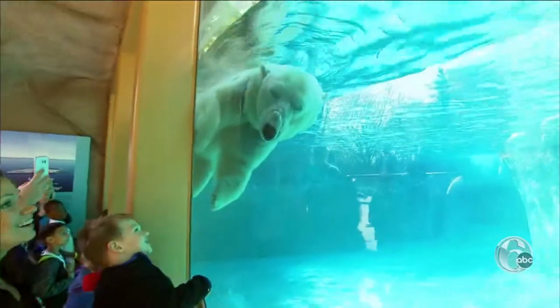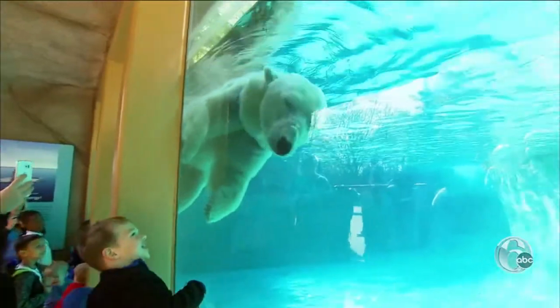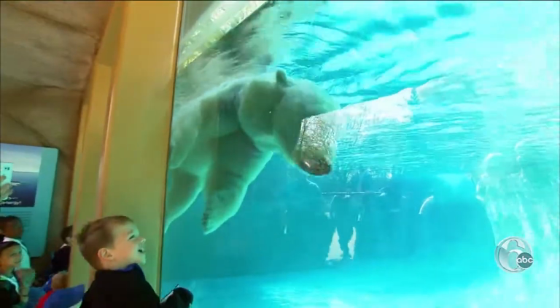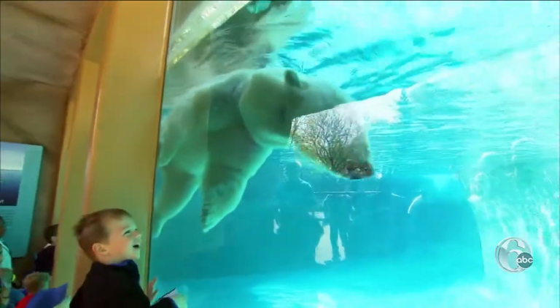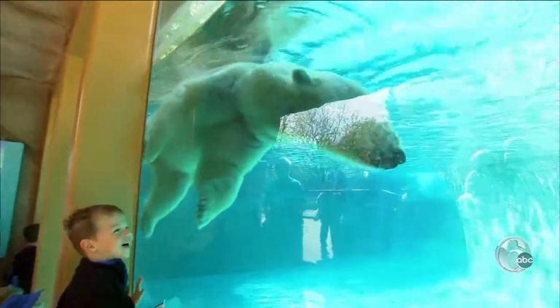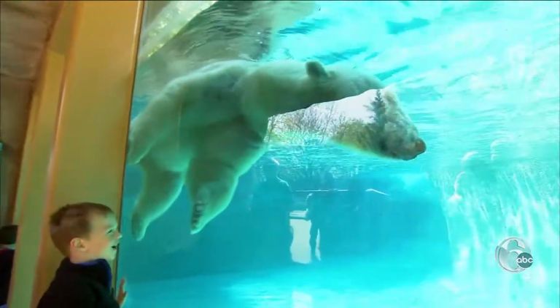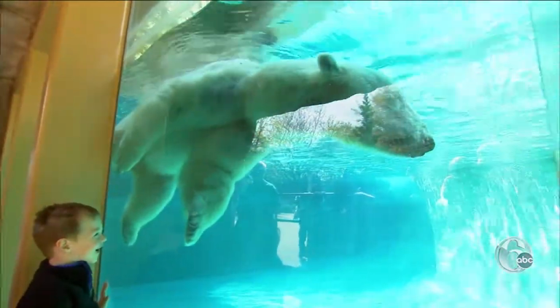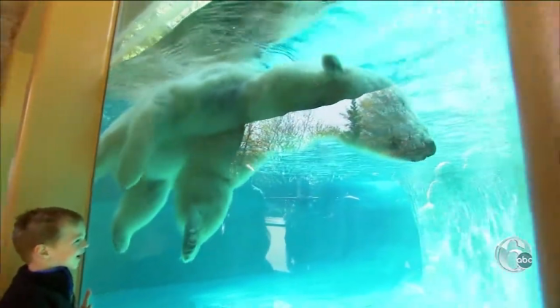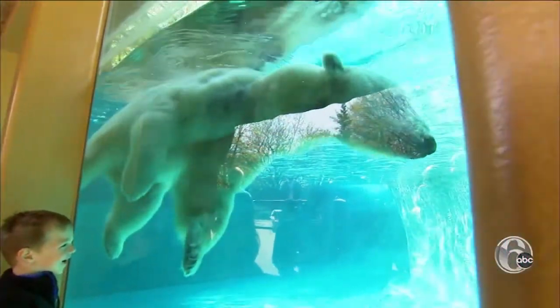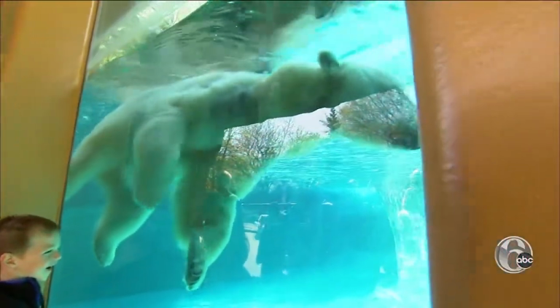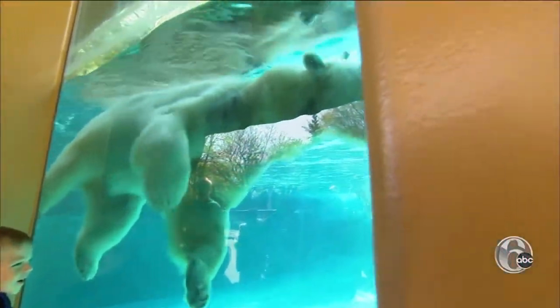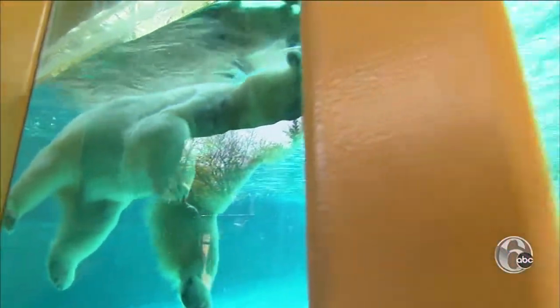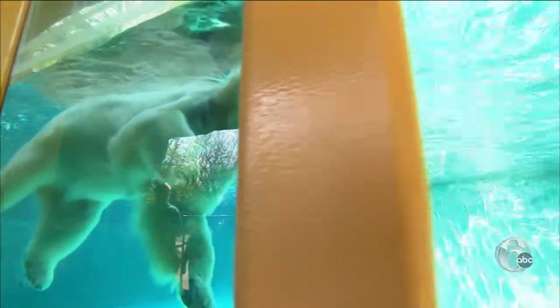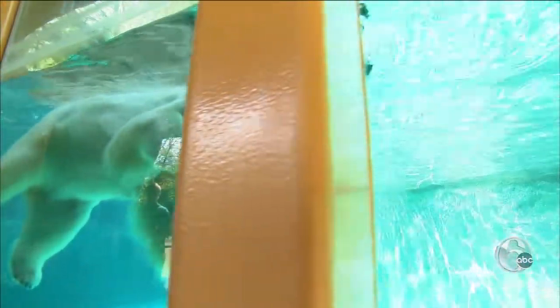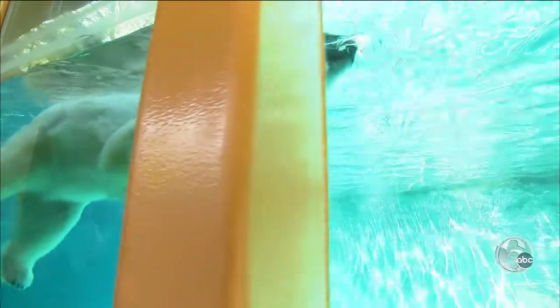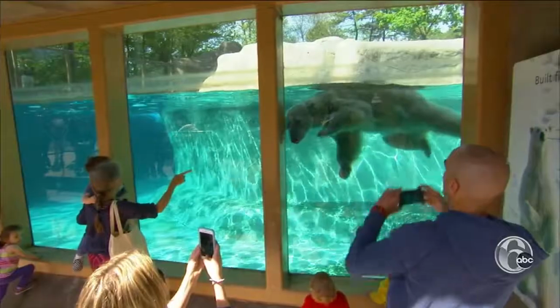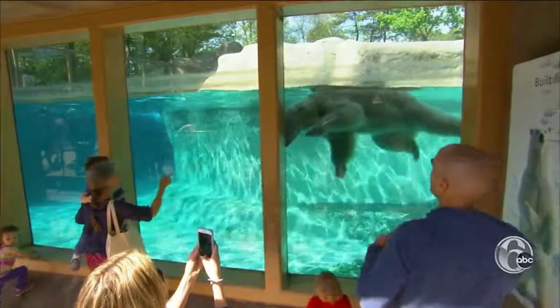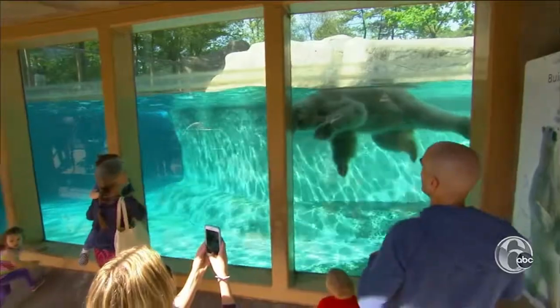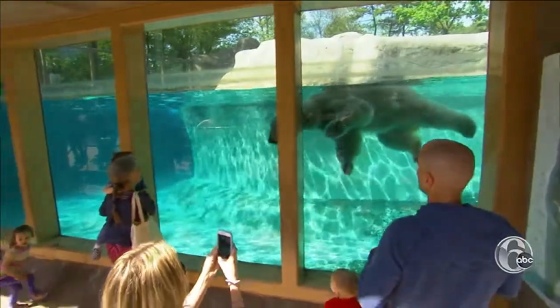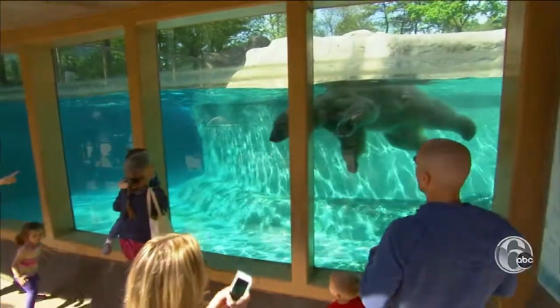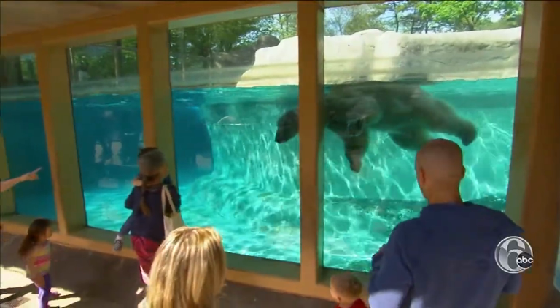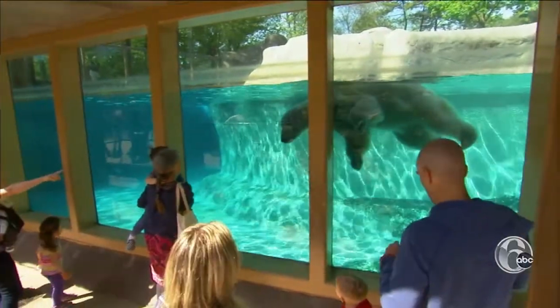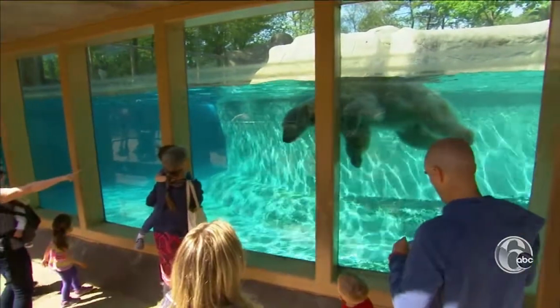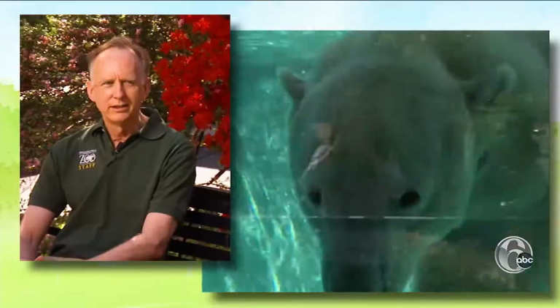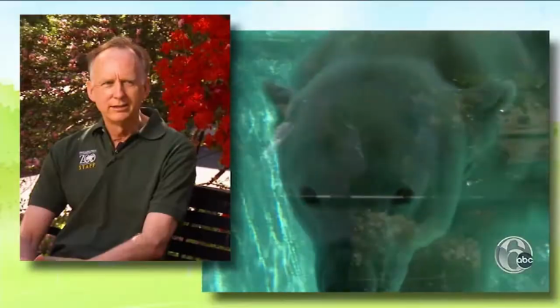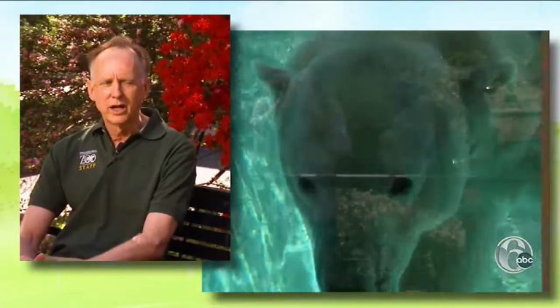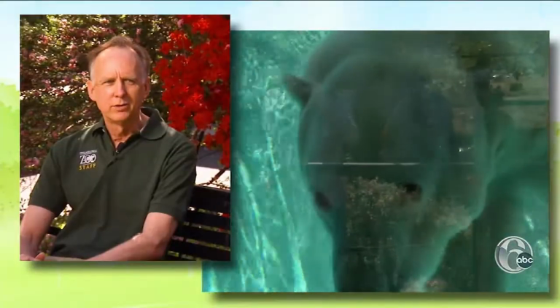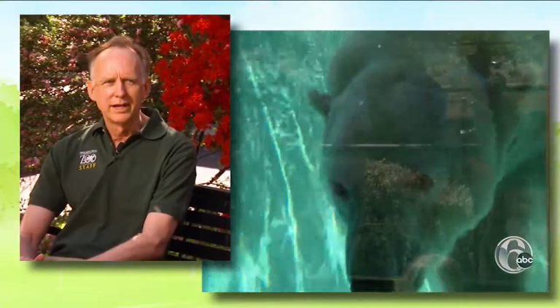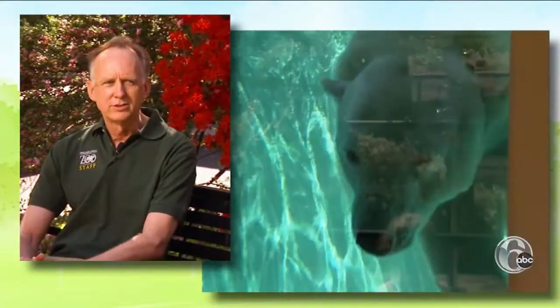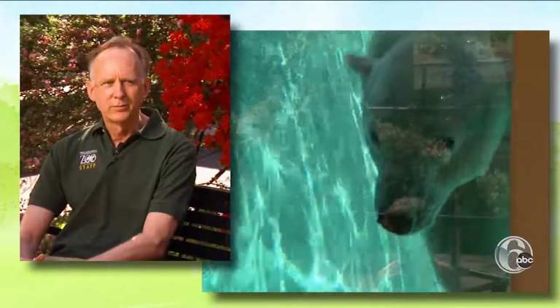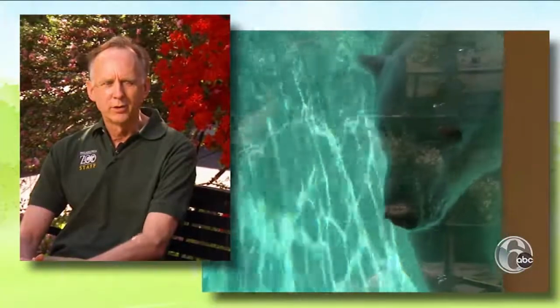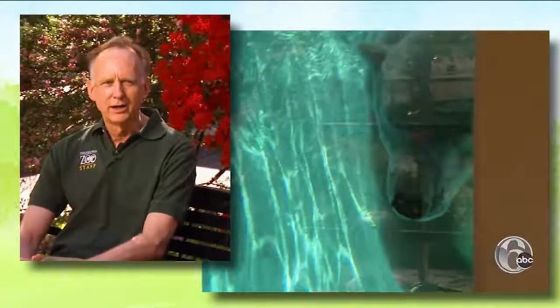Like polar bear Goldilocks, who passed away earlier this year. She was in her late 30s, which is an incredible age for a polar bear.